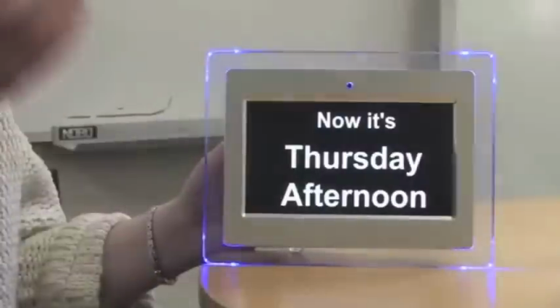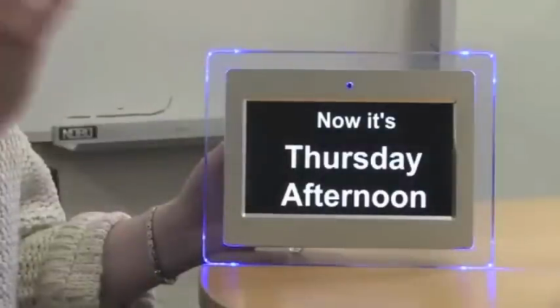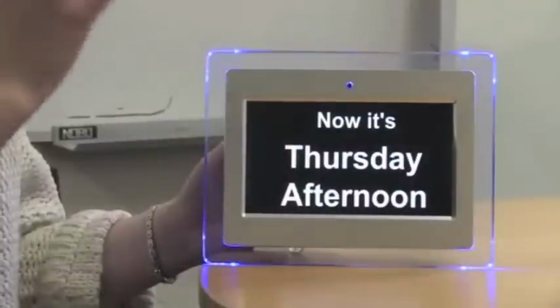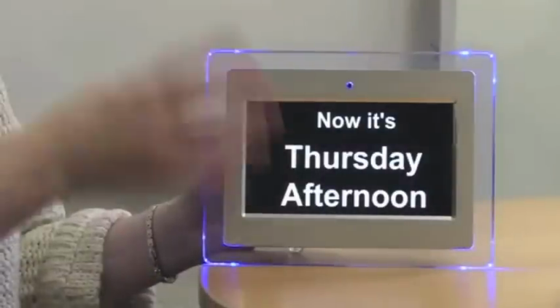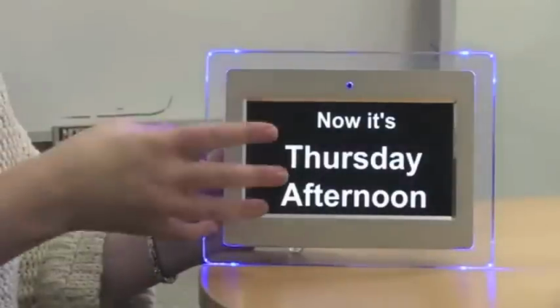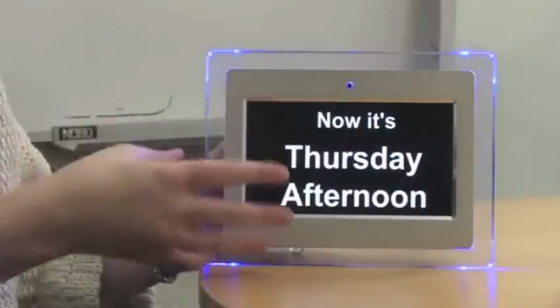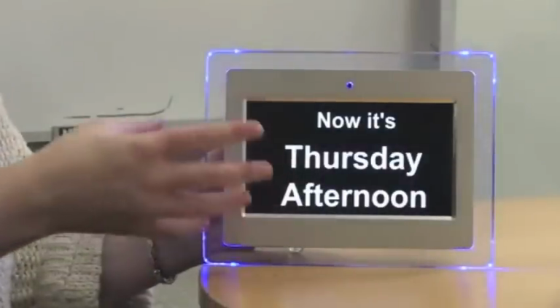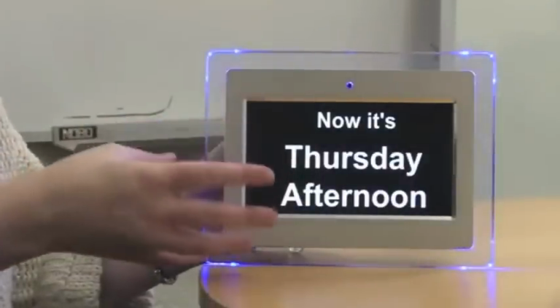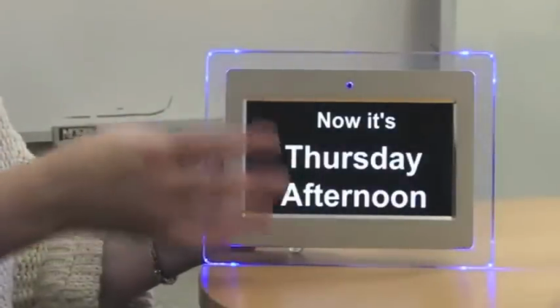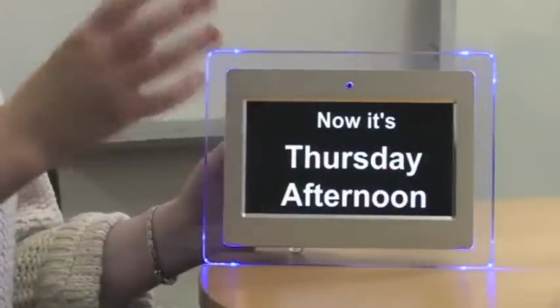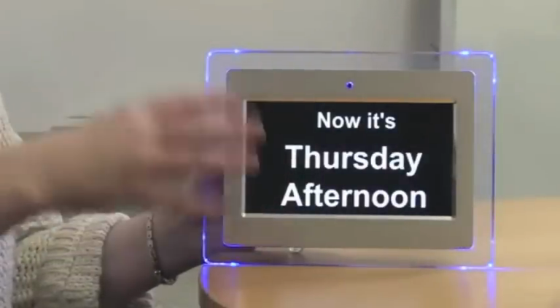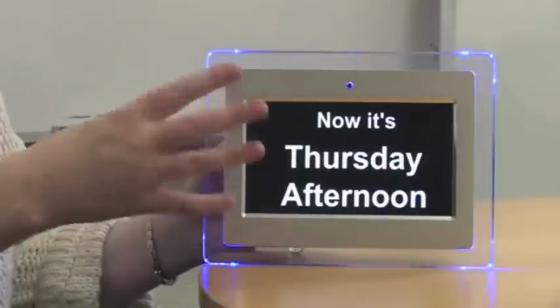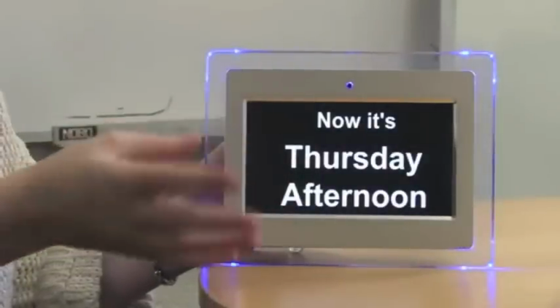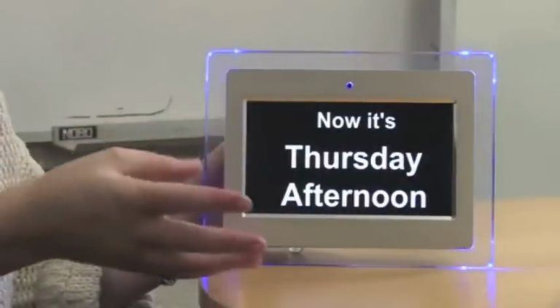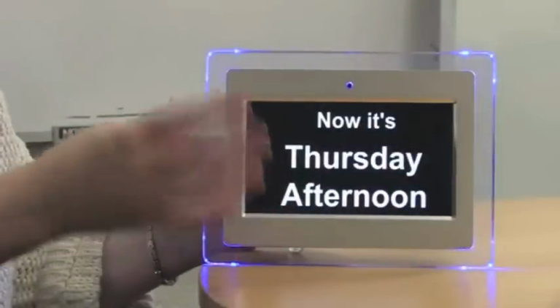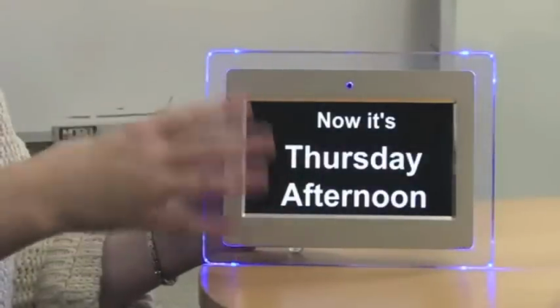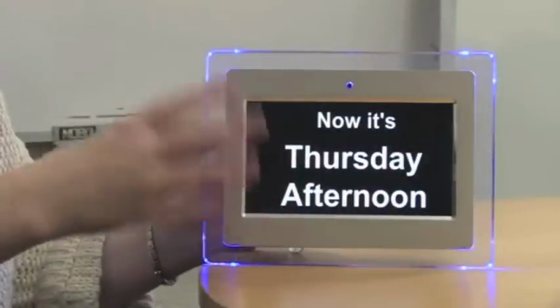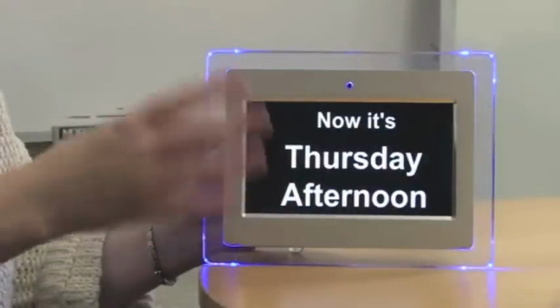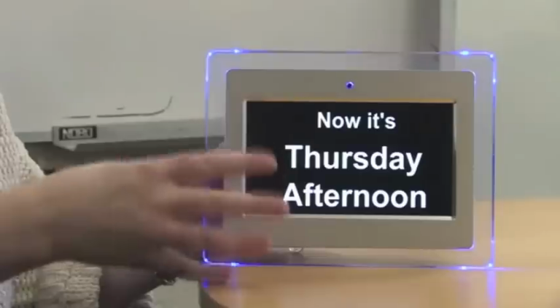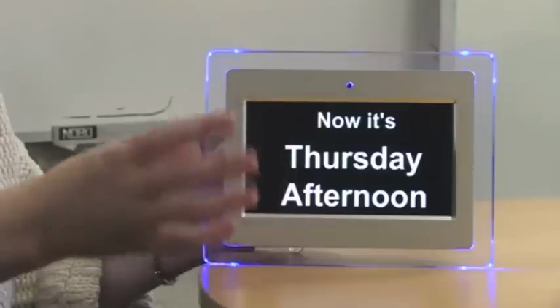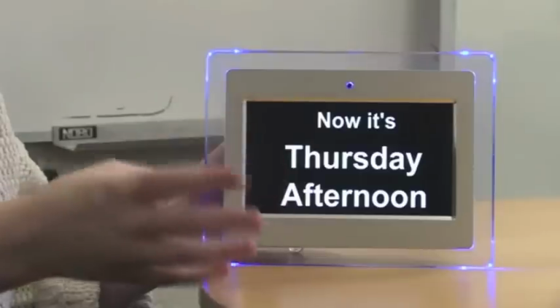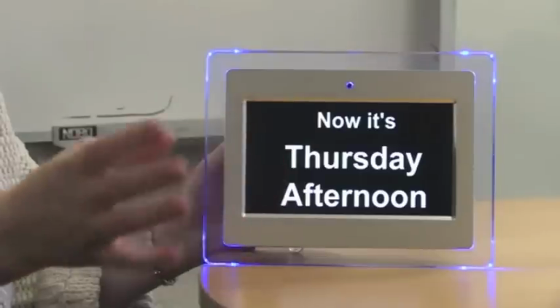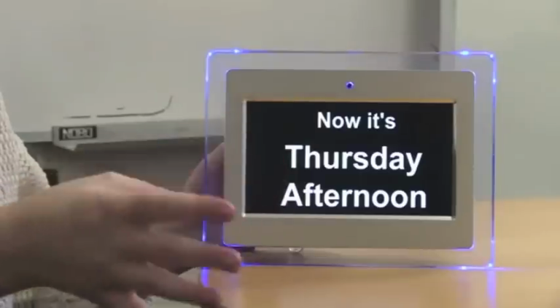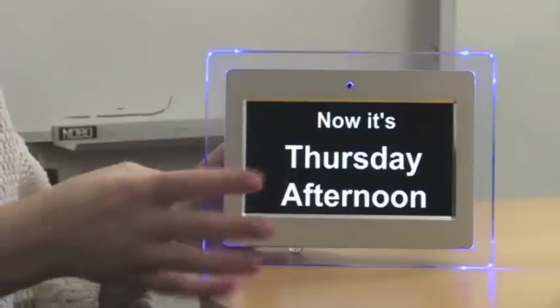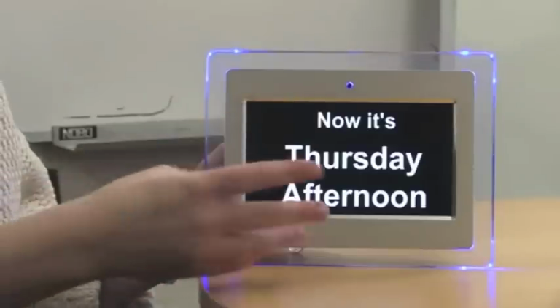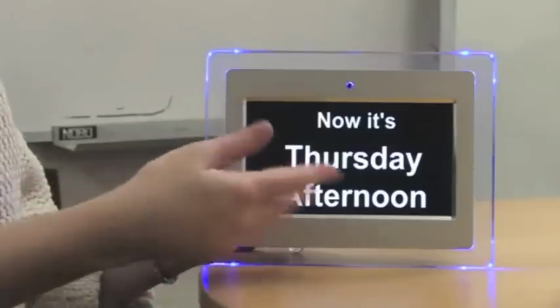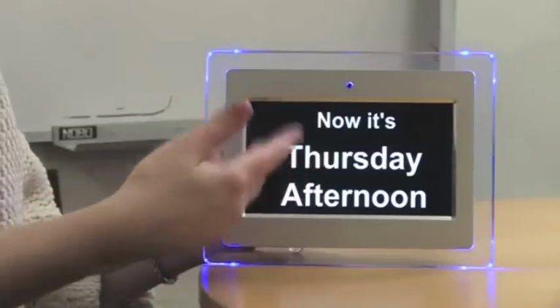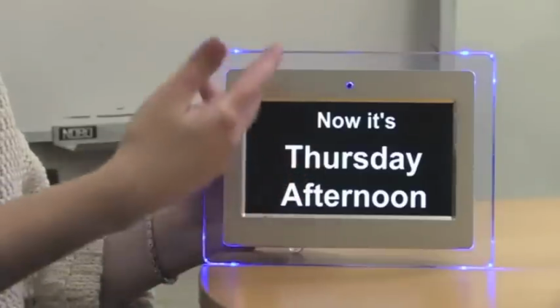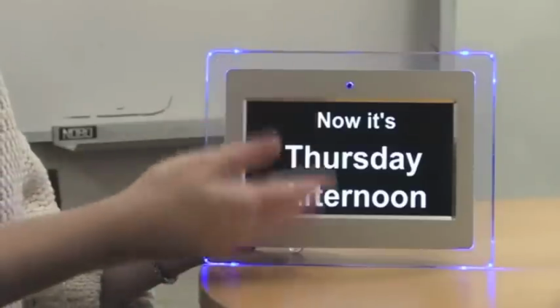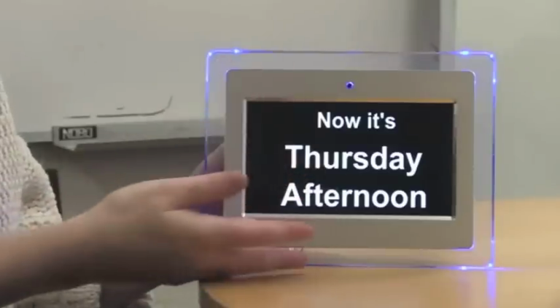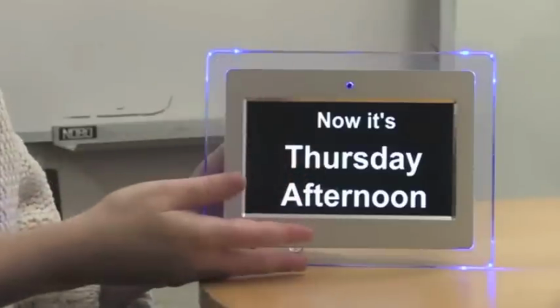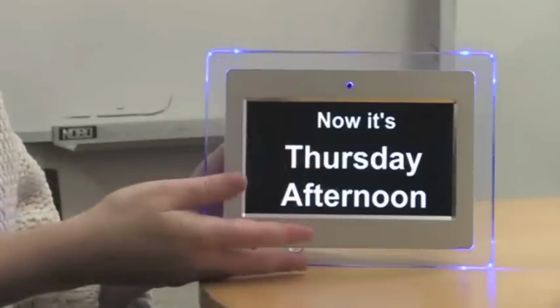The information displayed on the clock covers four different parts of the day — morning, afternoon, evening, and night — and we do that for all of the days of the week.